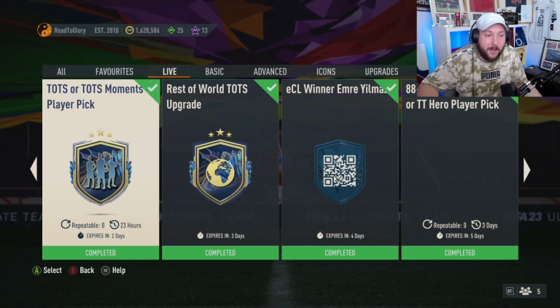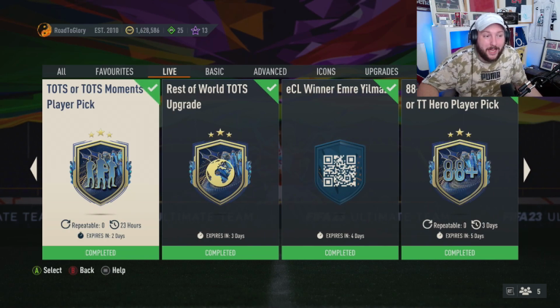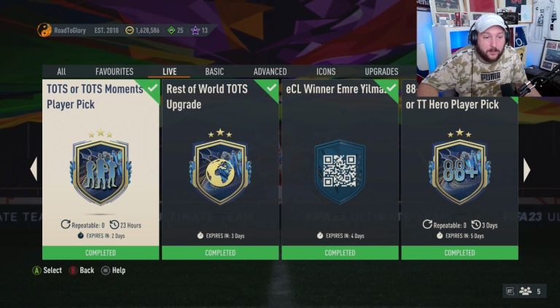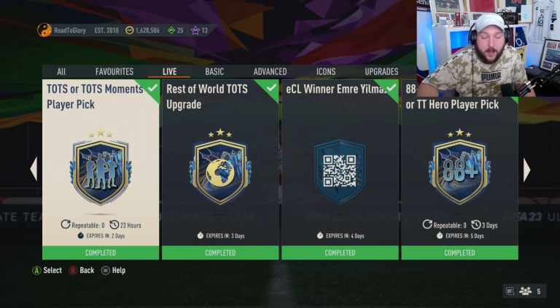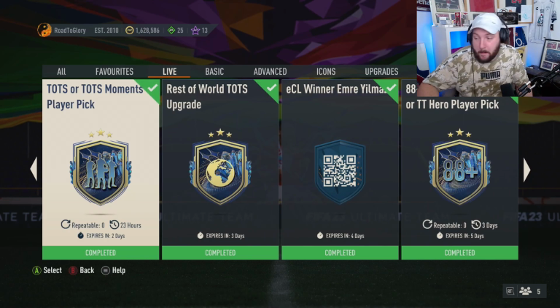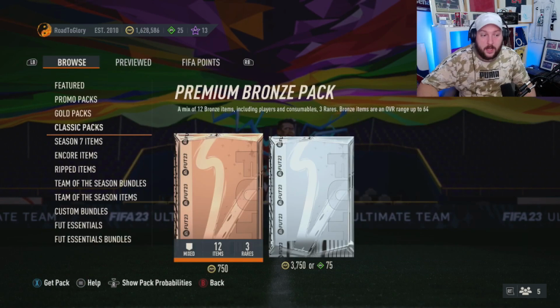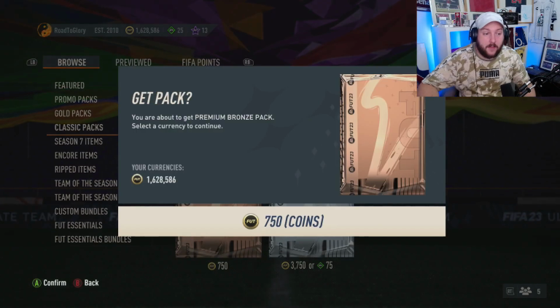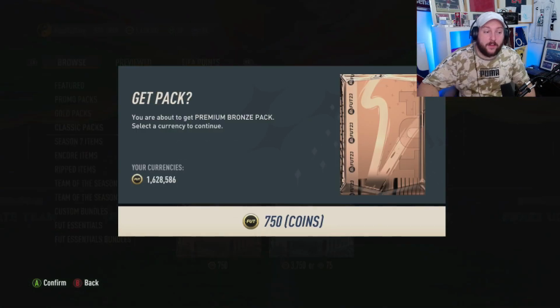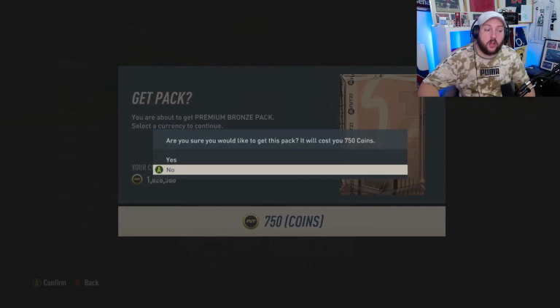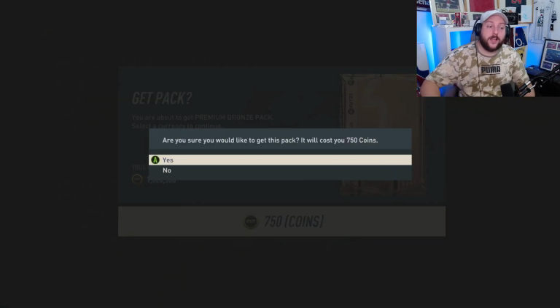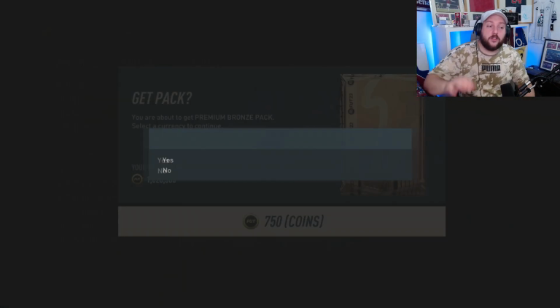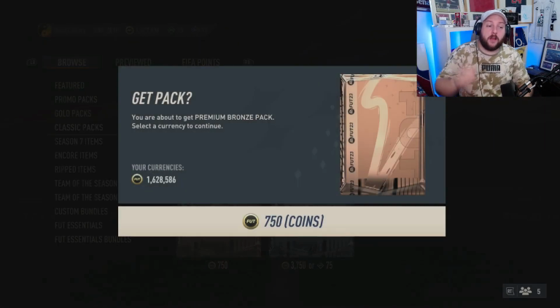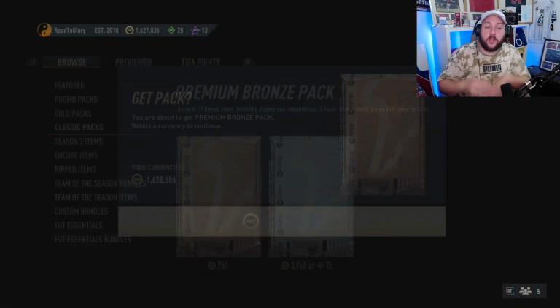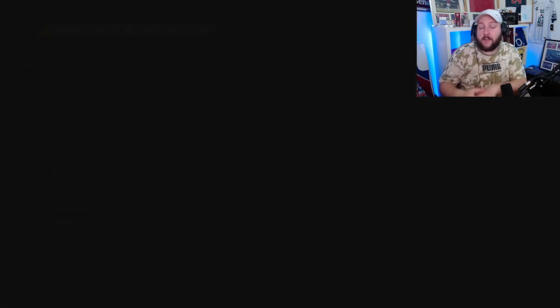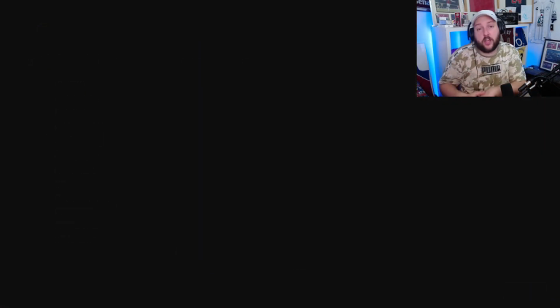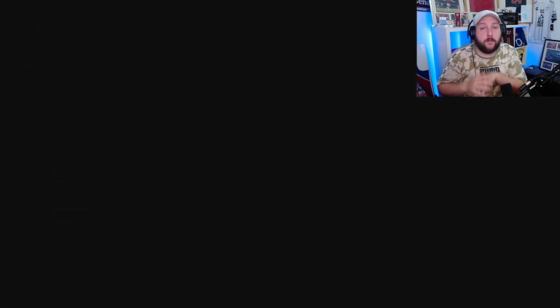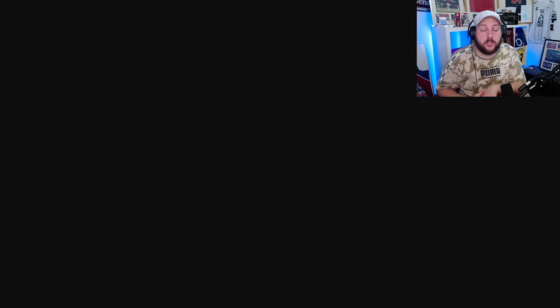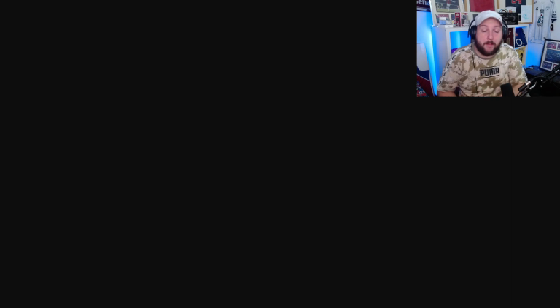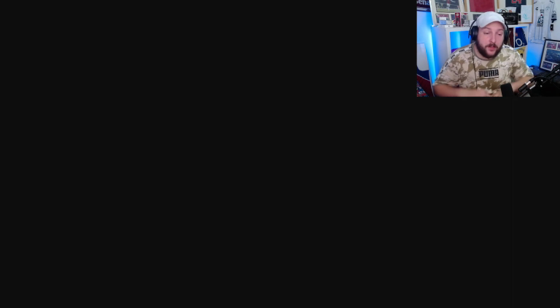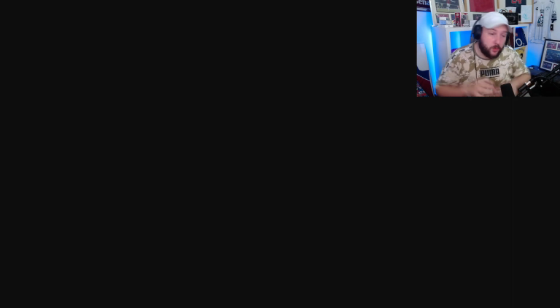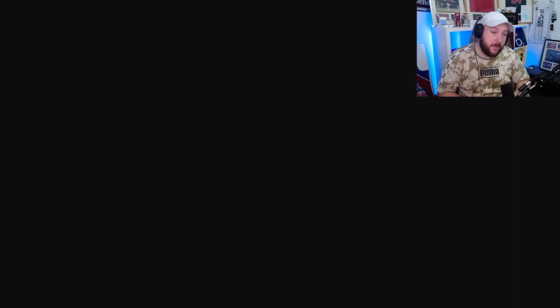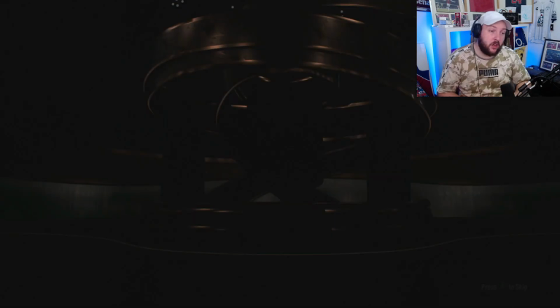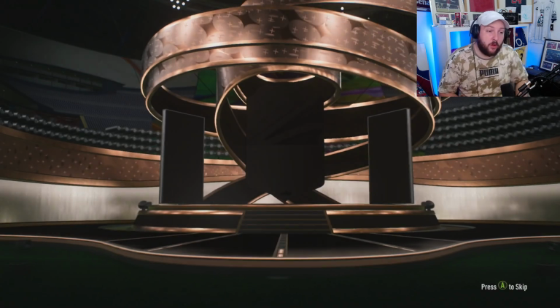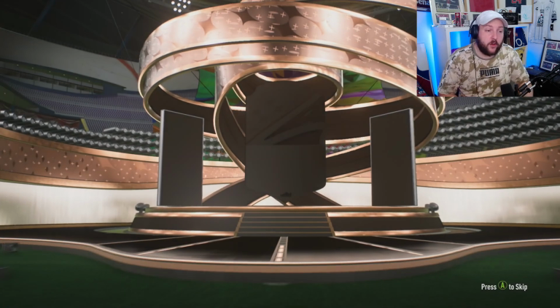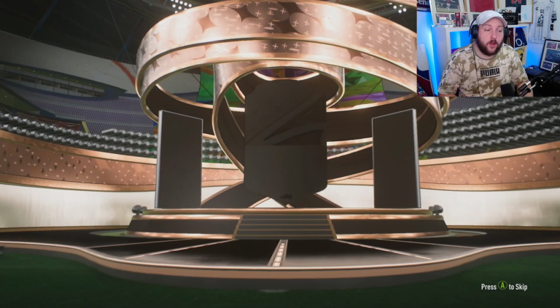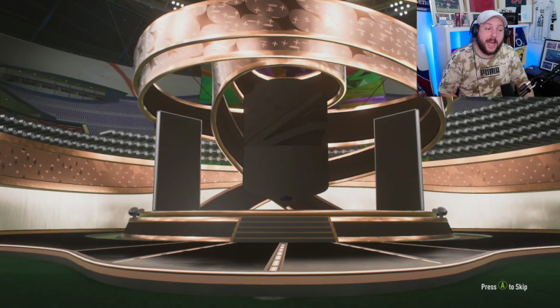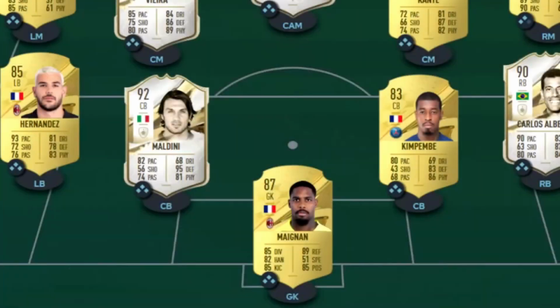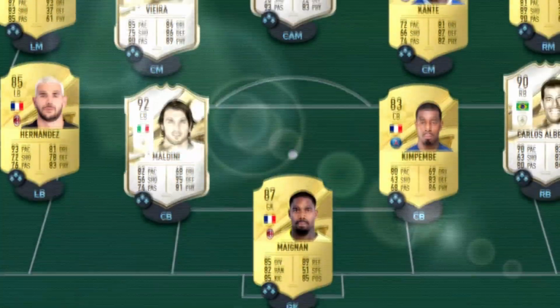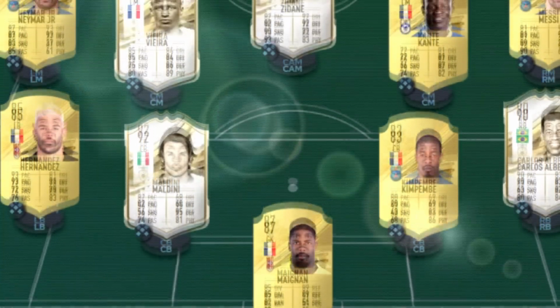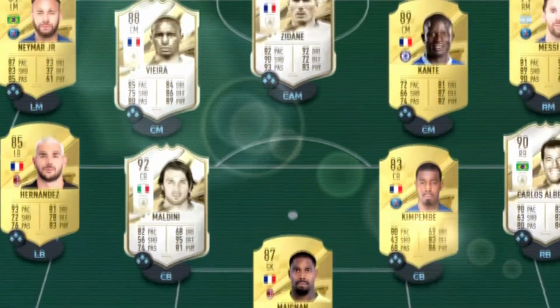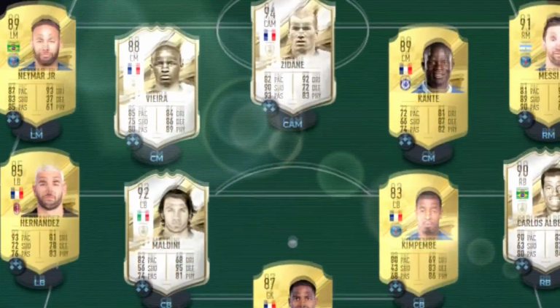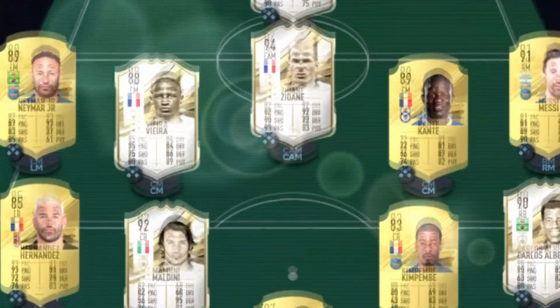If you have a lot of coins in your club, you can definitely go for the bronze pack method. You won't make a lot of profit on it.